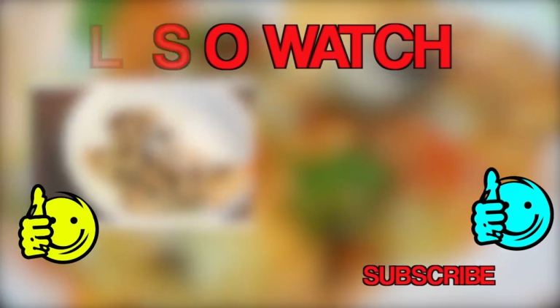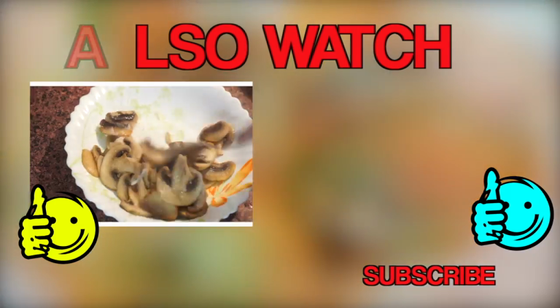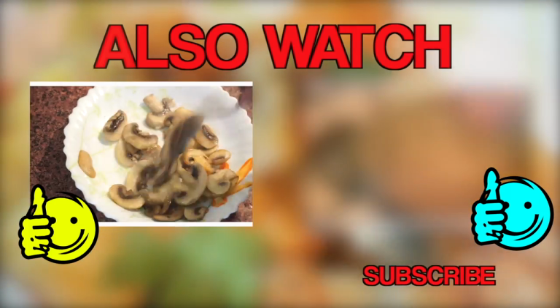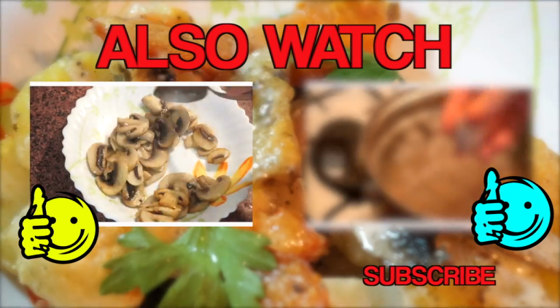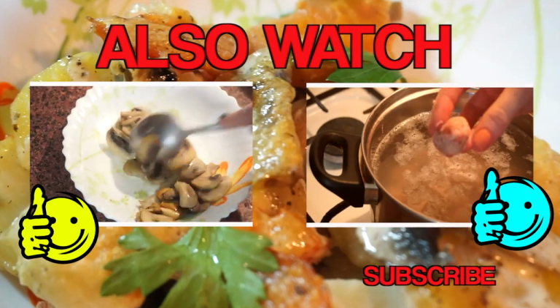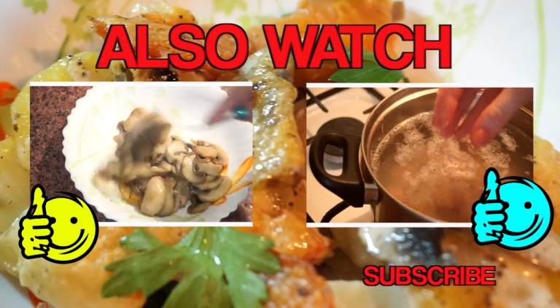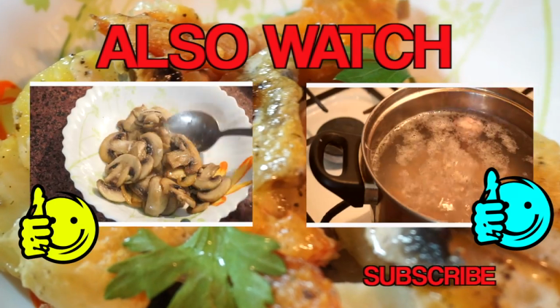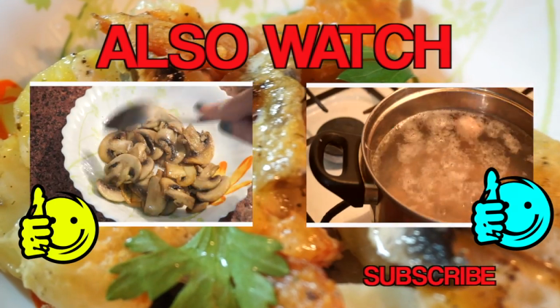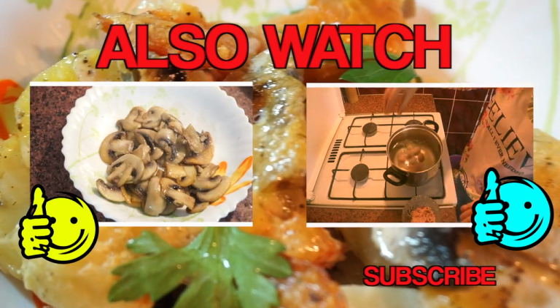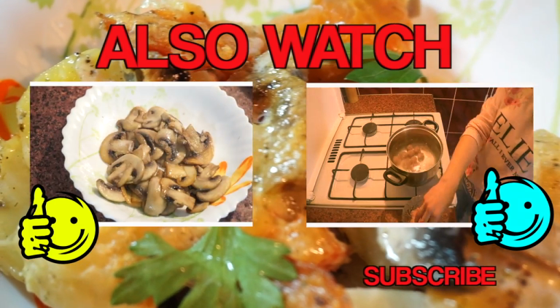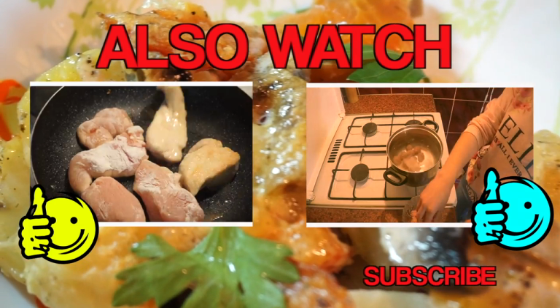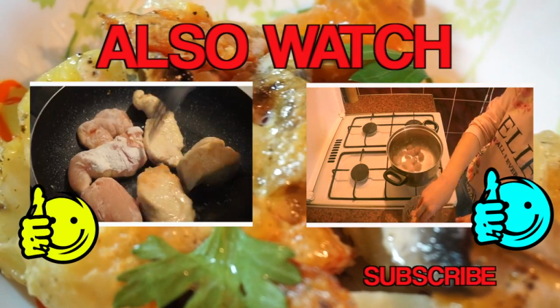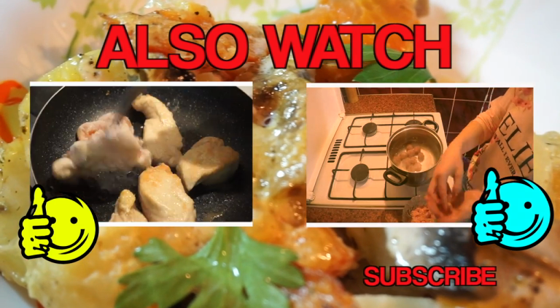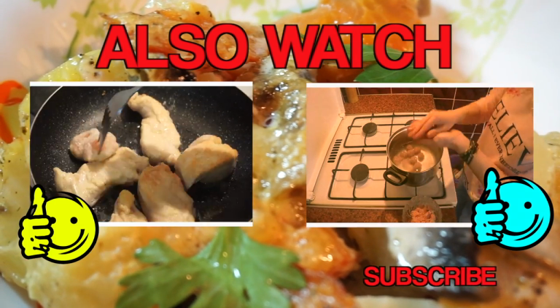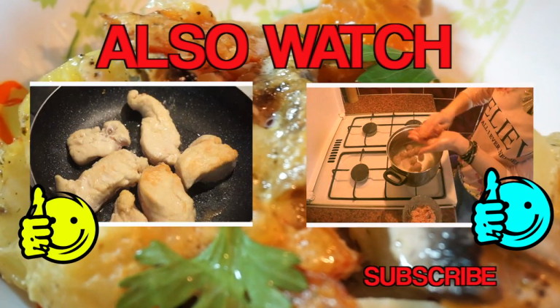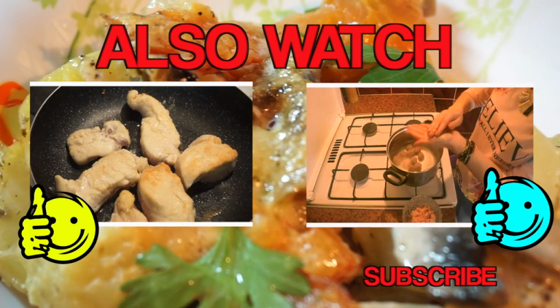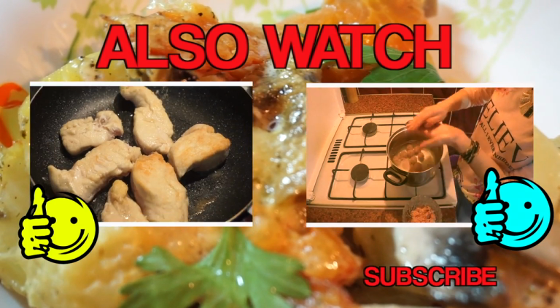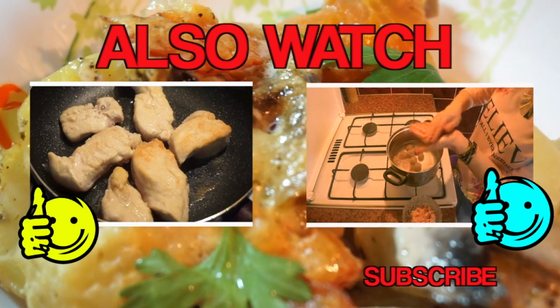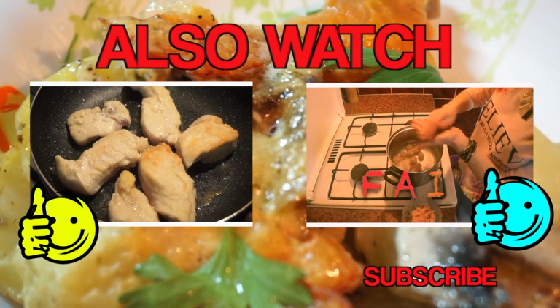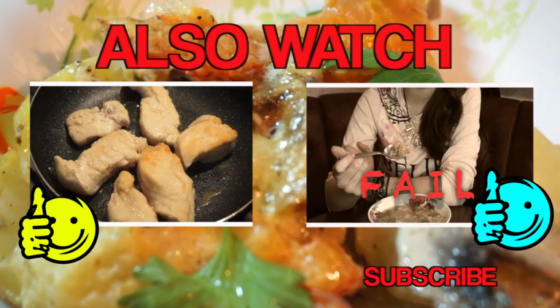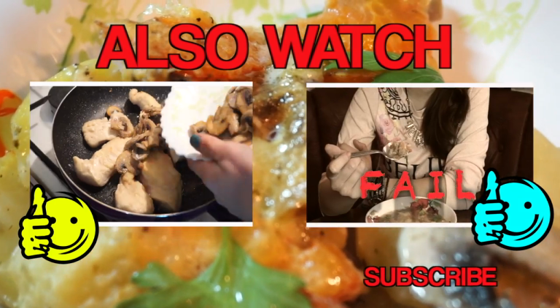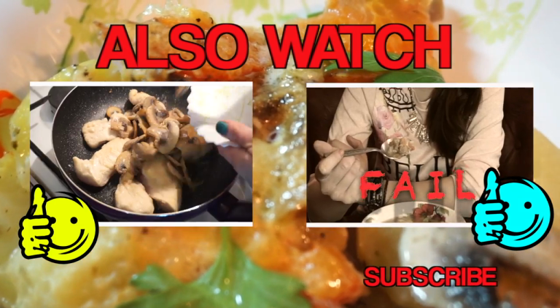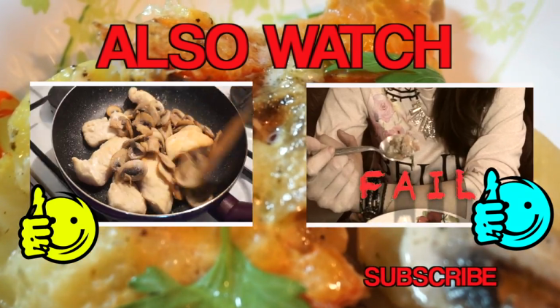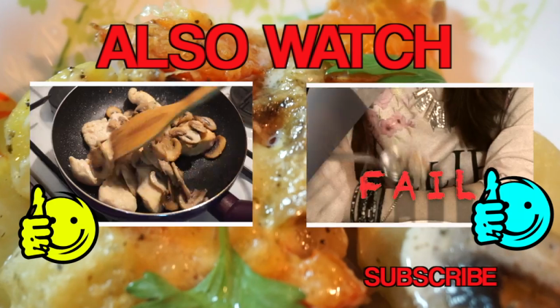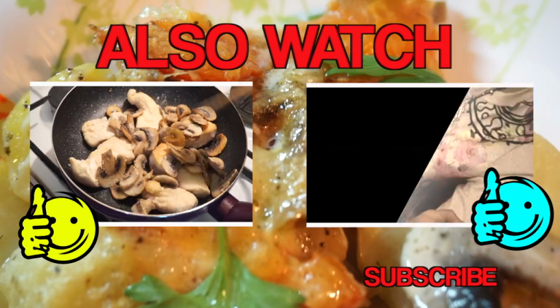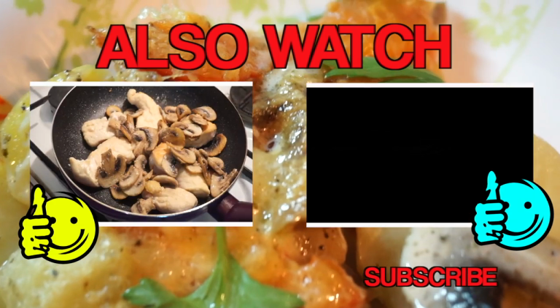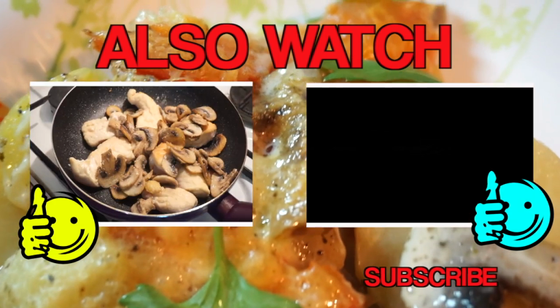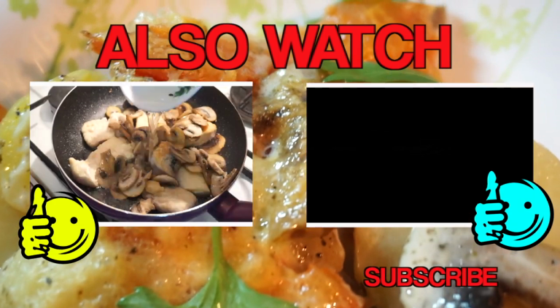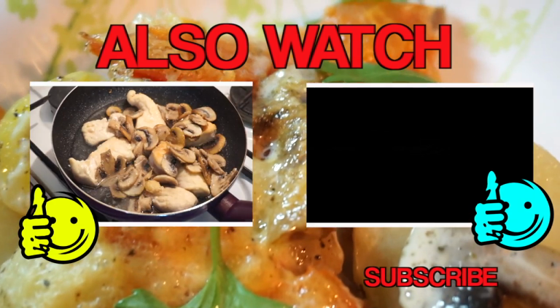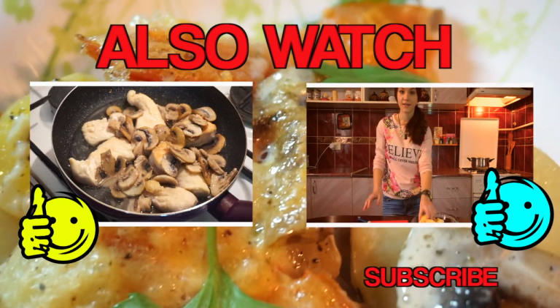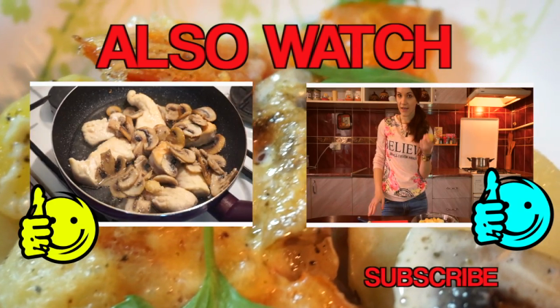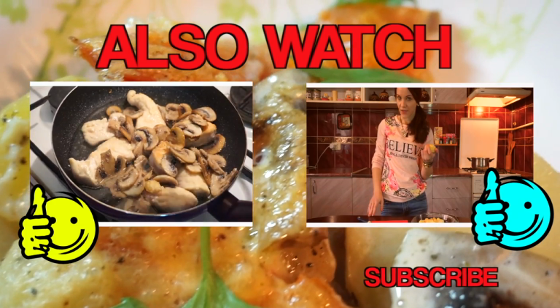Press subscribe to be sure that you won't miss my next cooking video, and I will see you later!